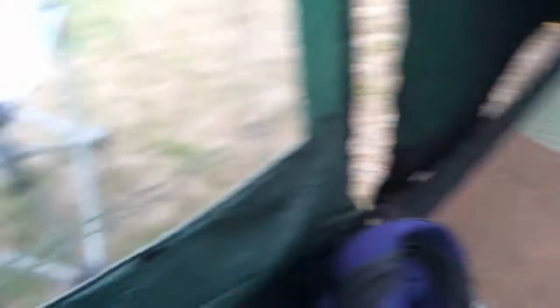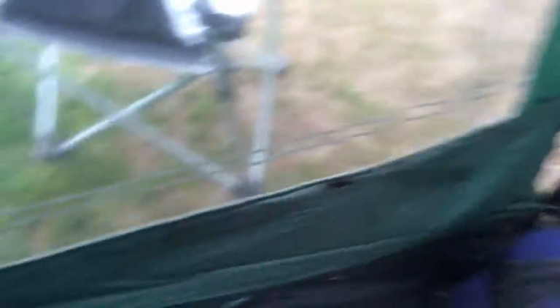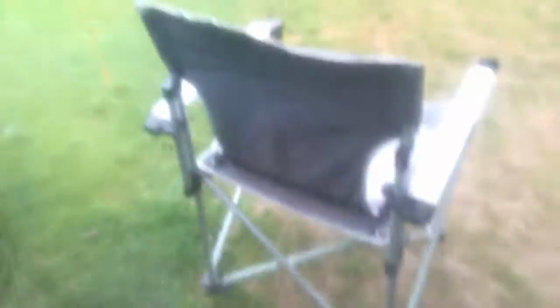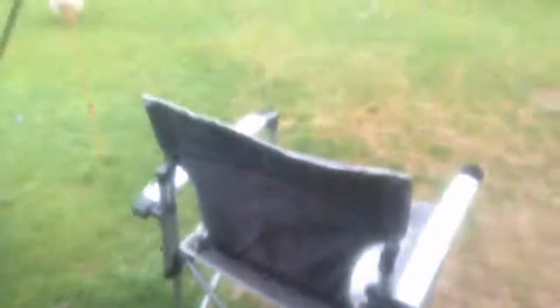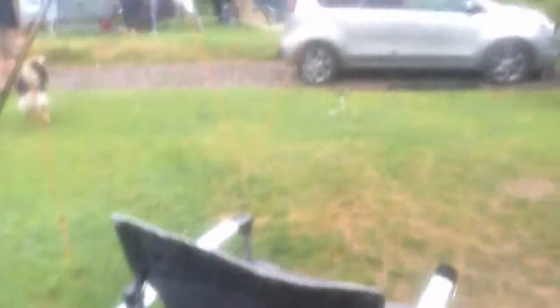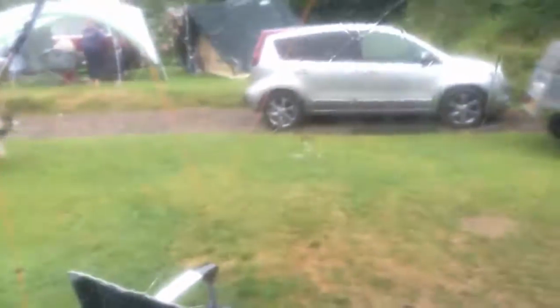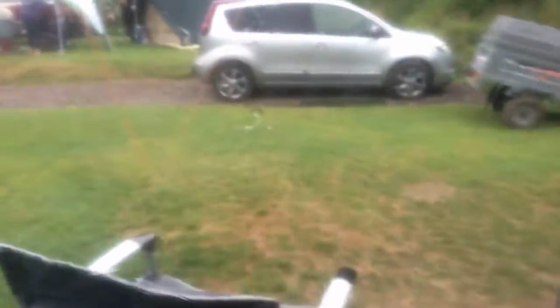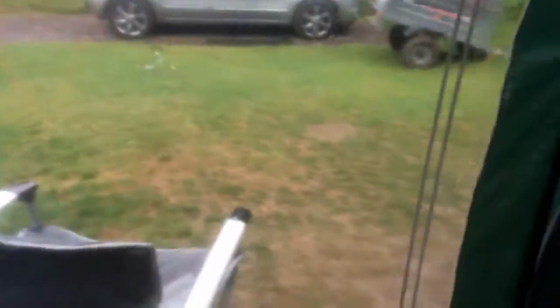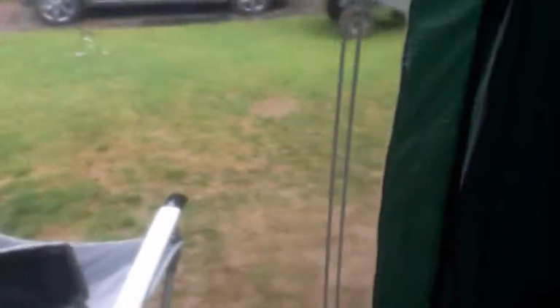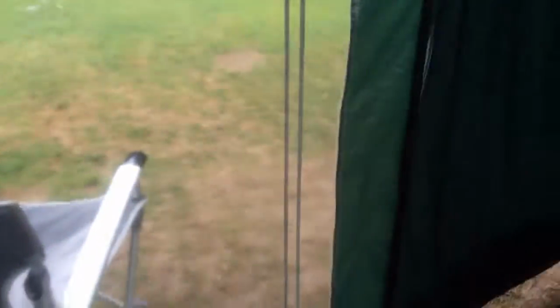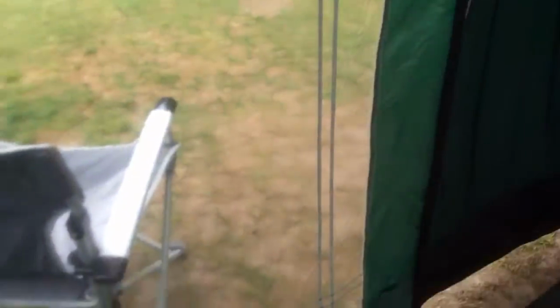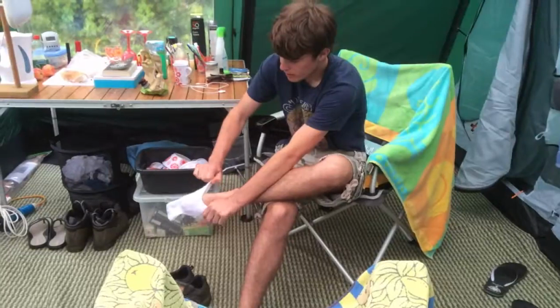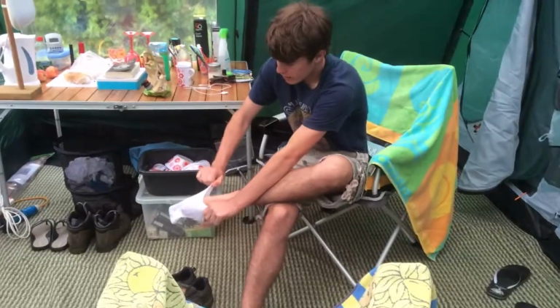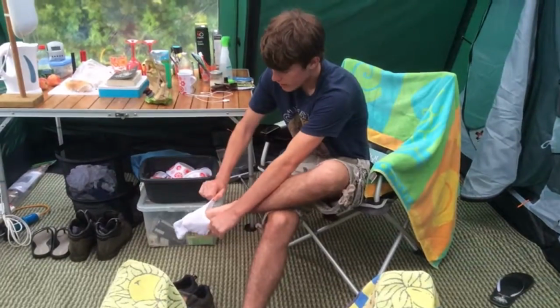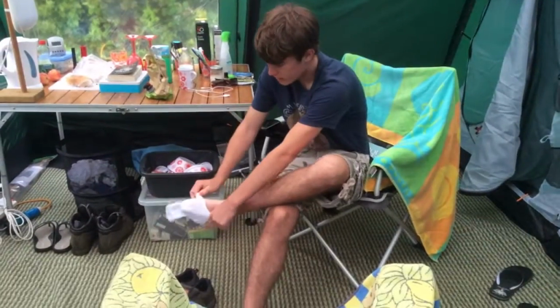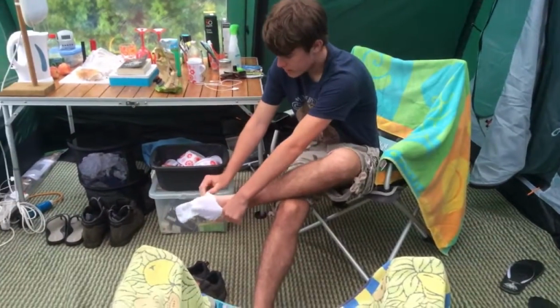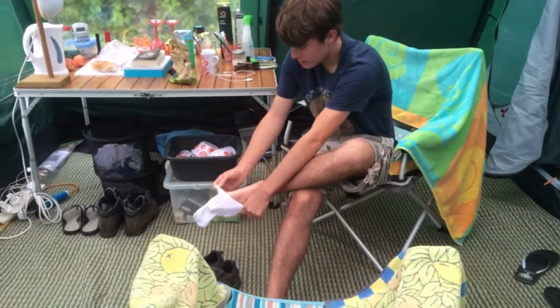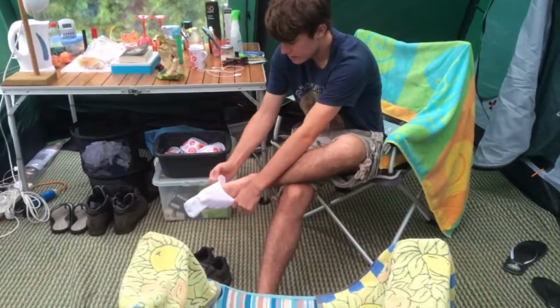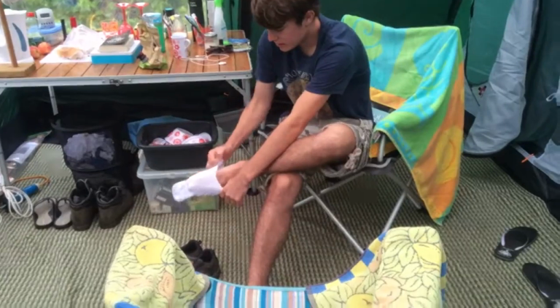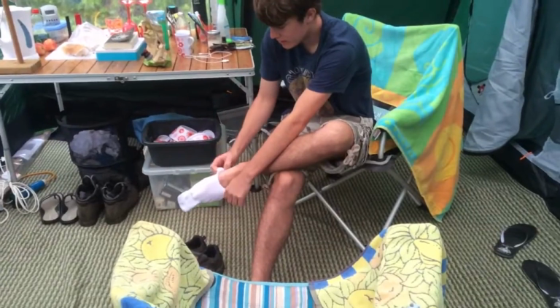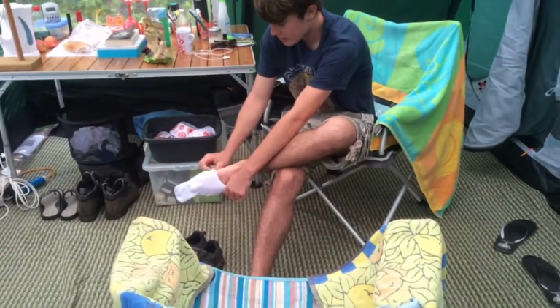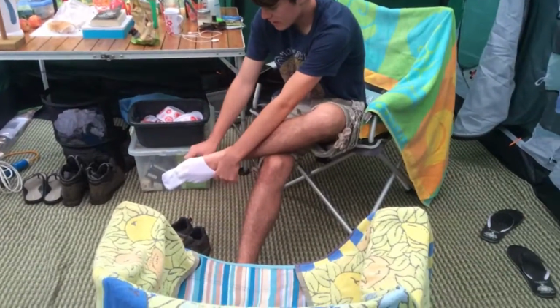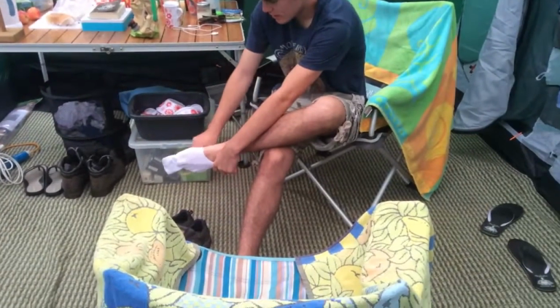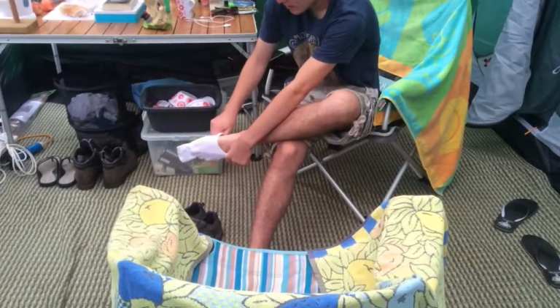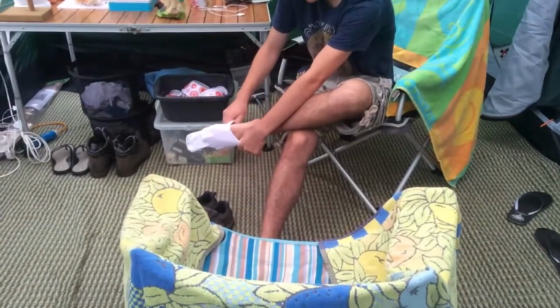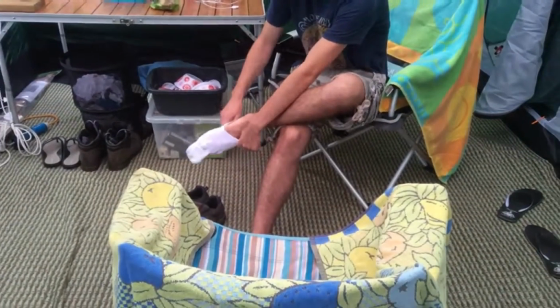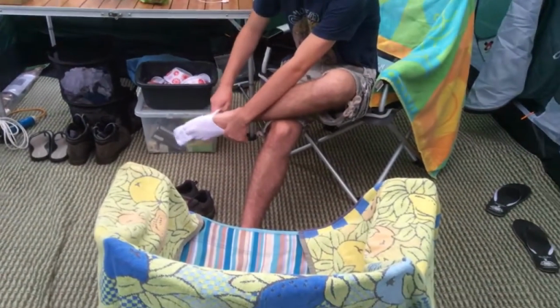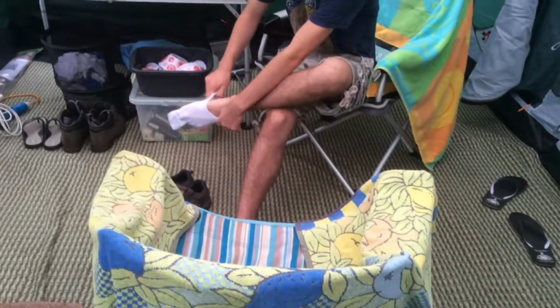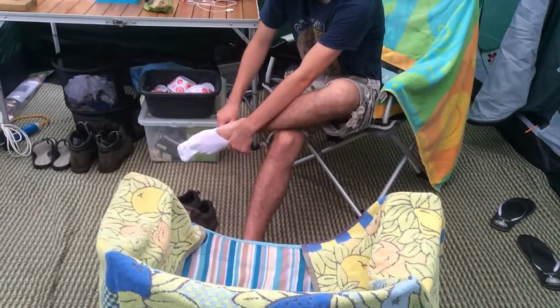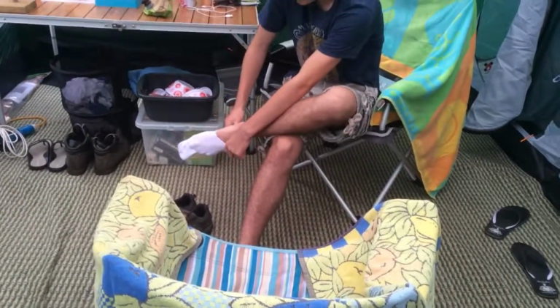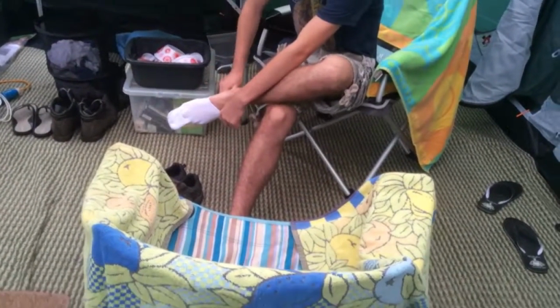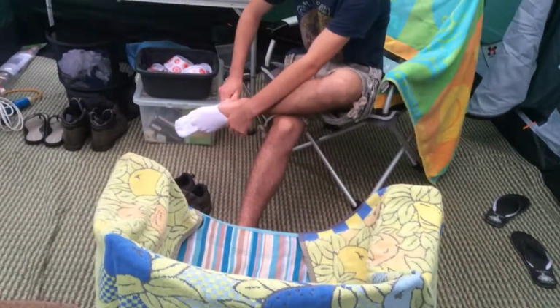Here we have all of them struggling with a sock.